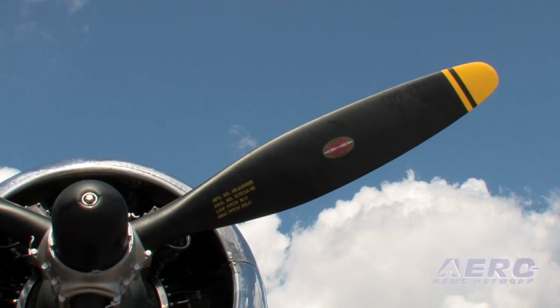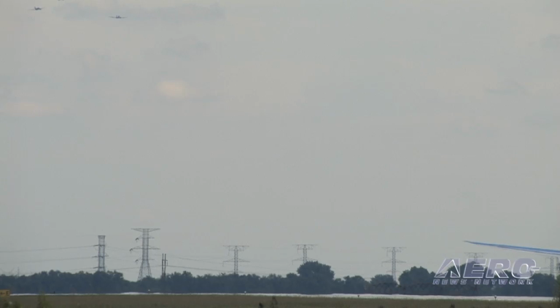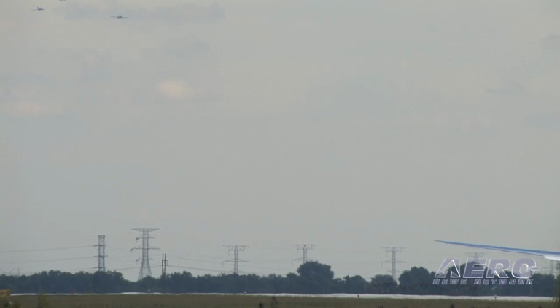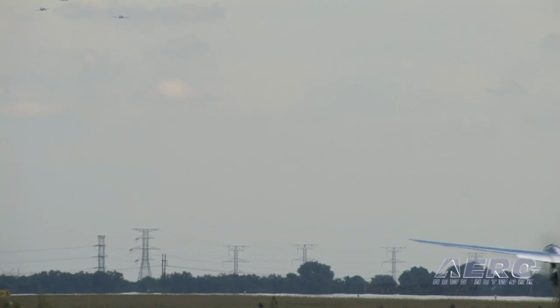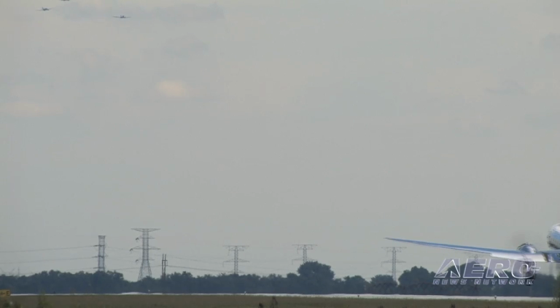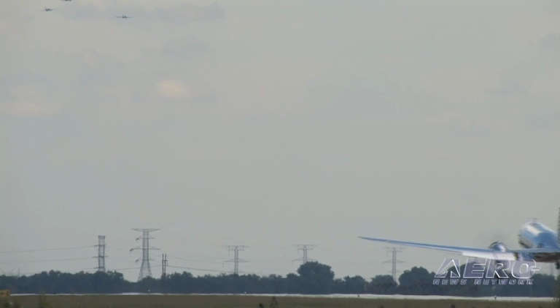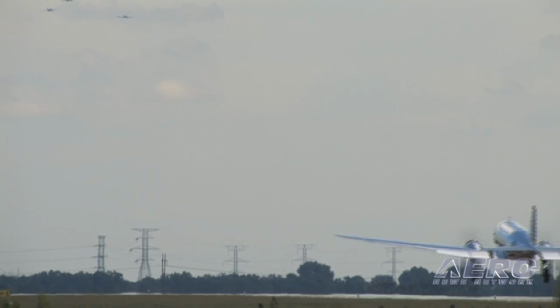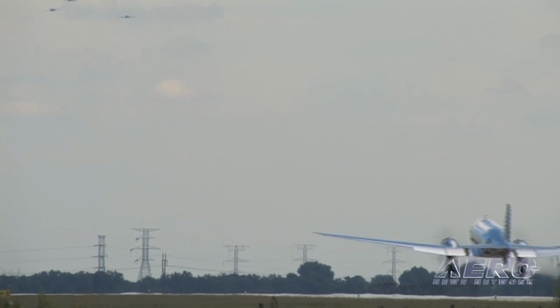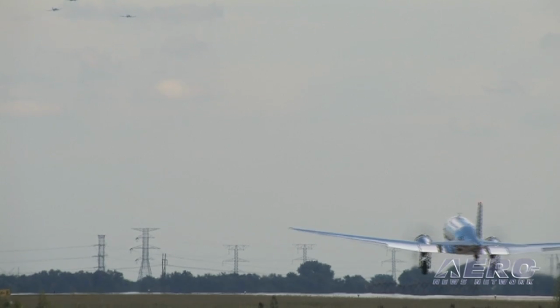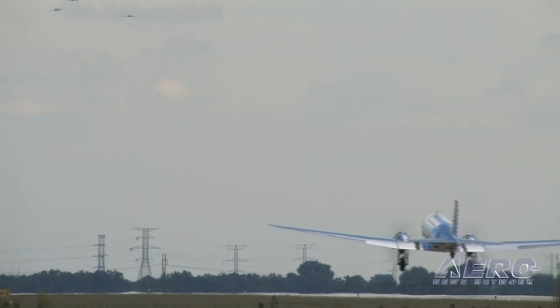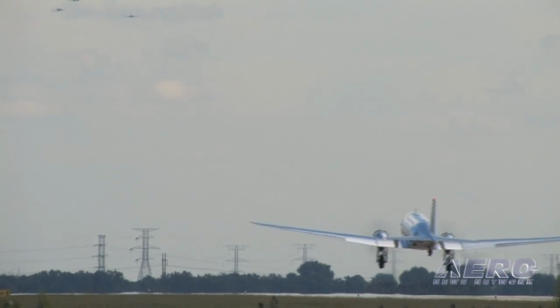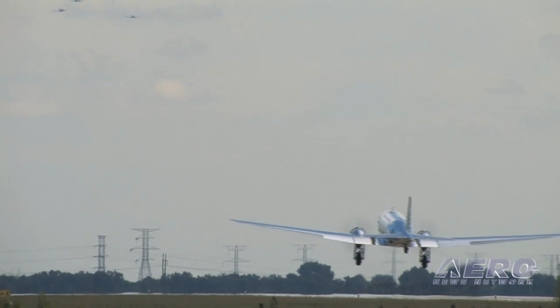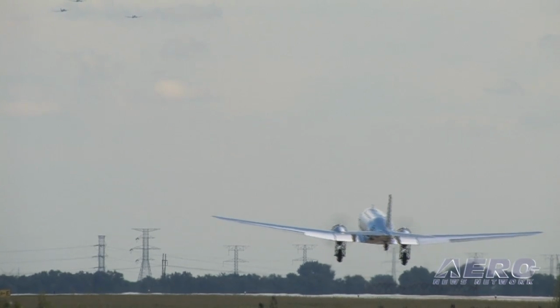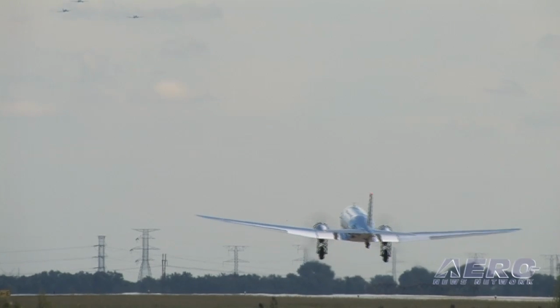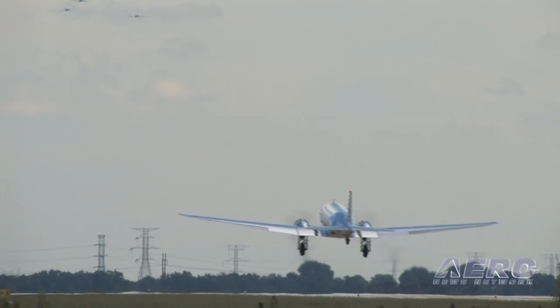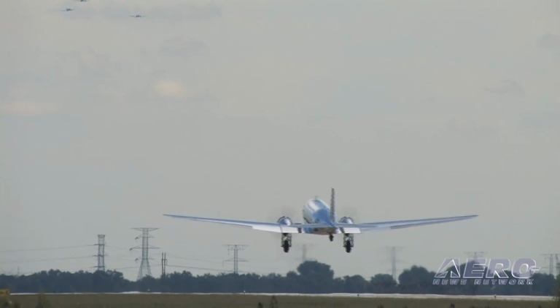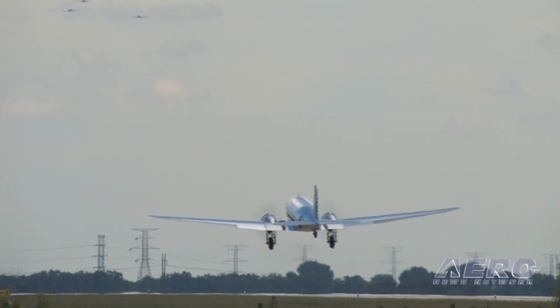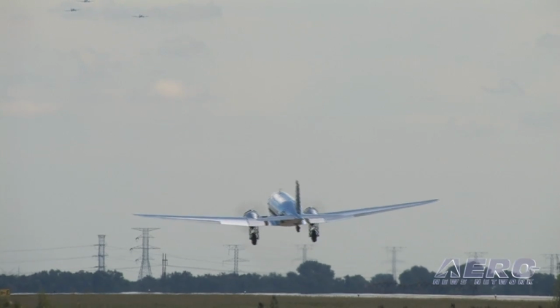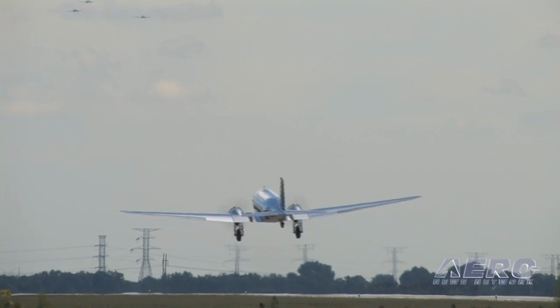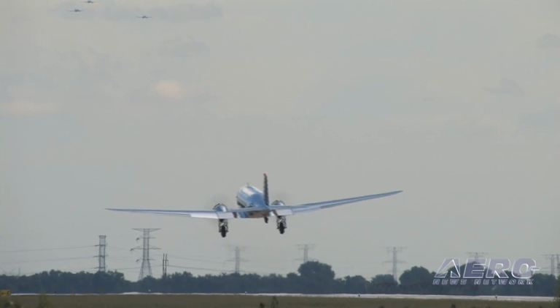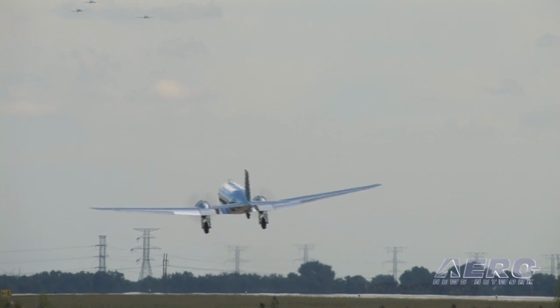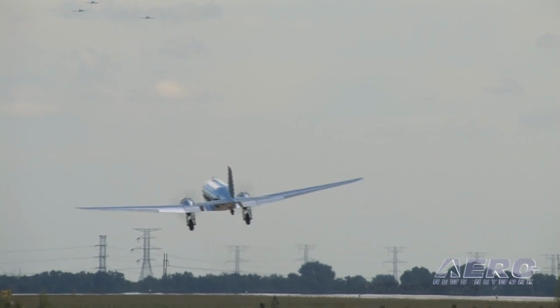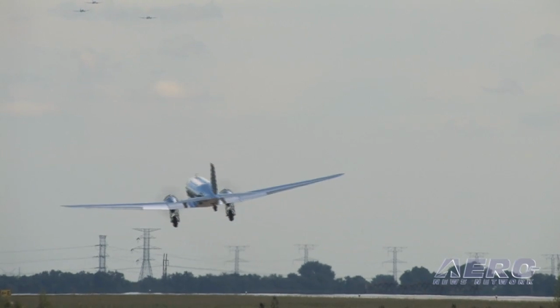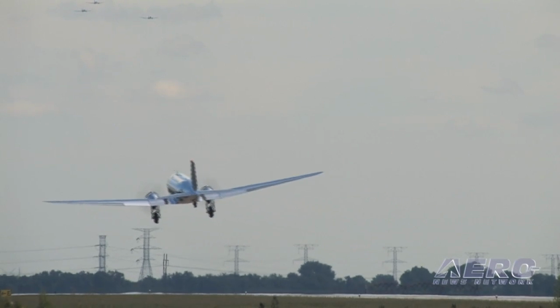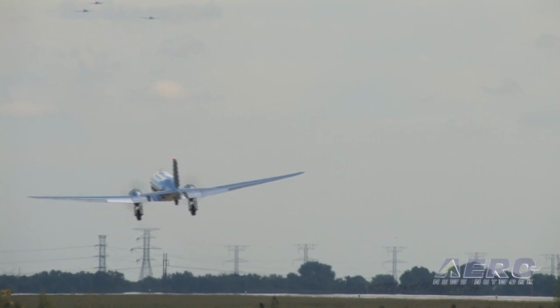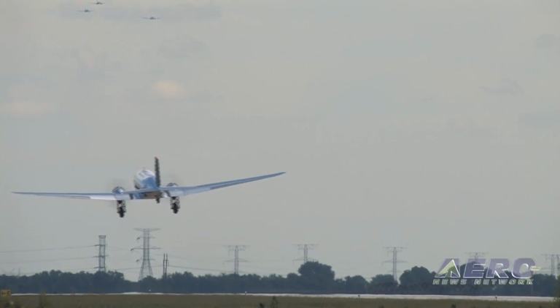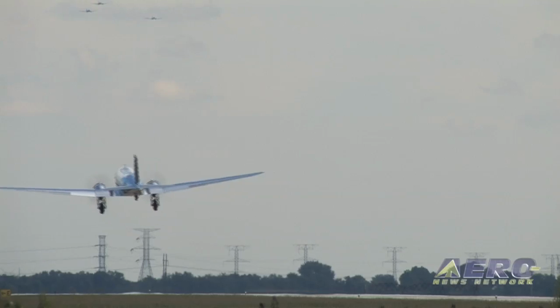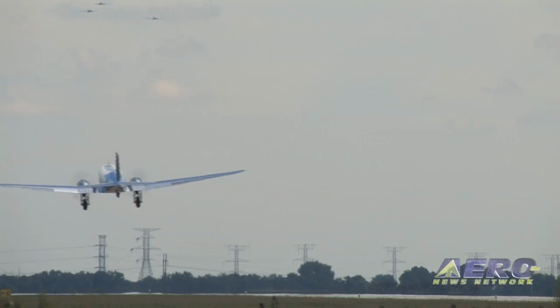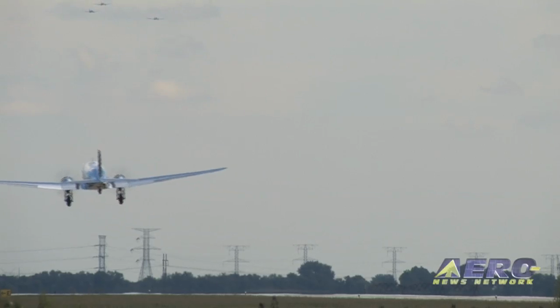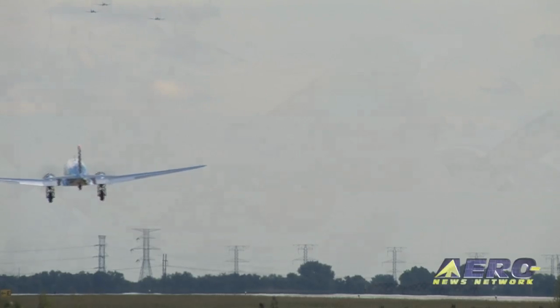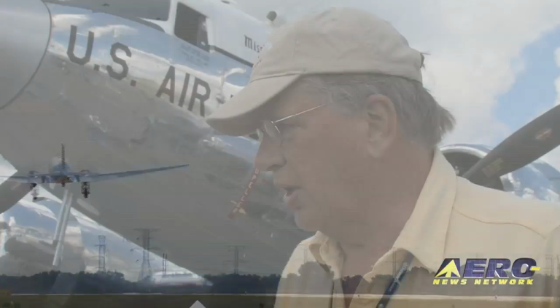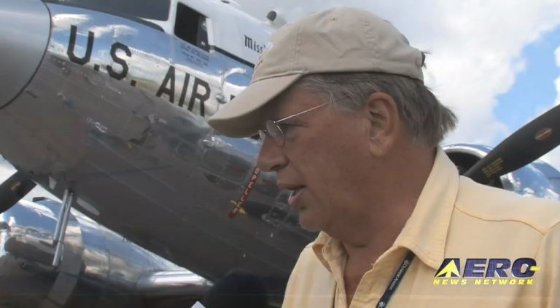By fall of 1999, we had moved to a completely turbine — turboprop — fleet of aircraft and no longer operated piston airplanes.